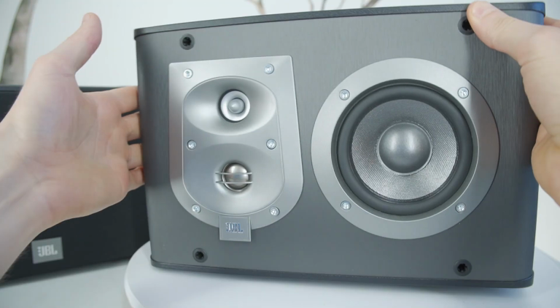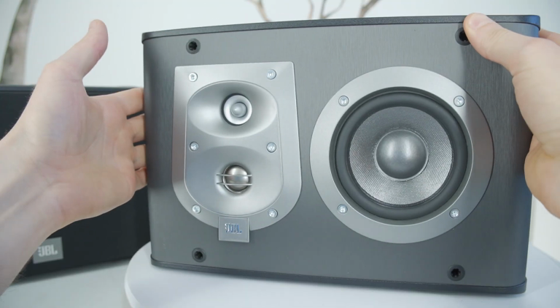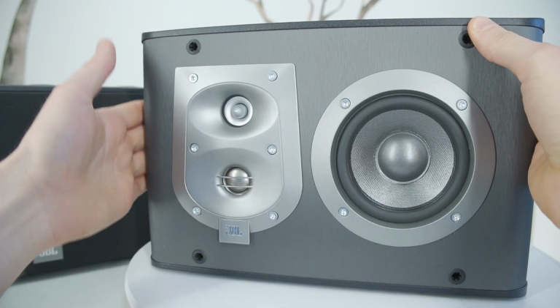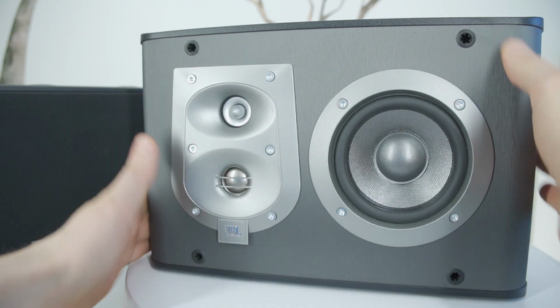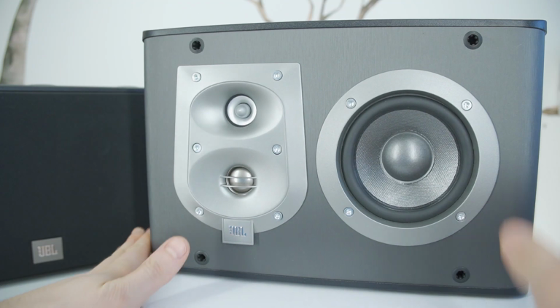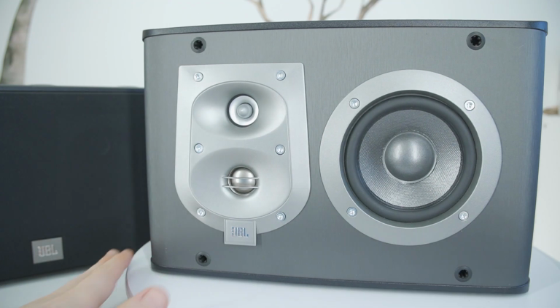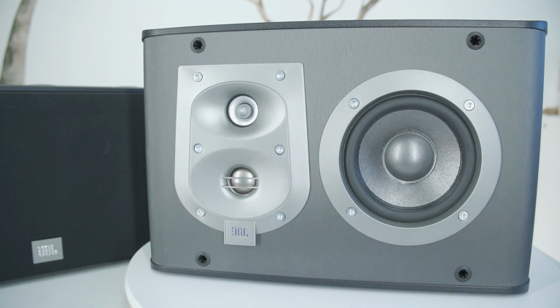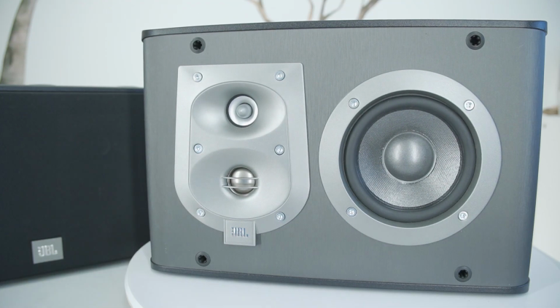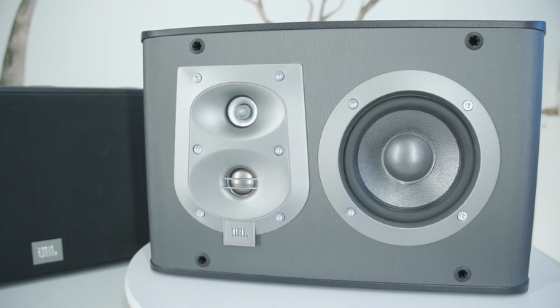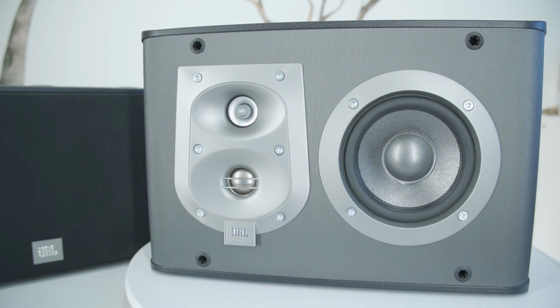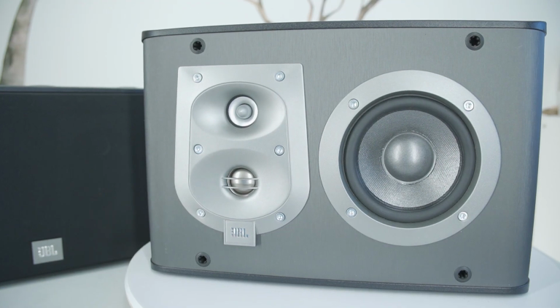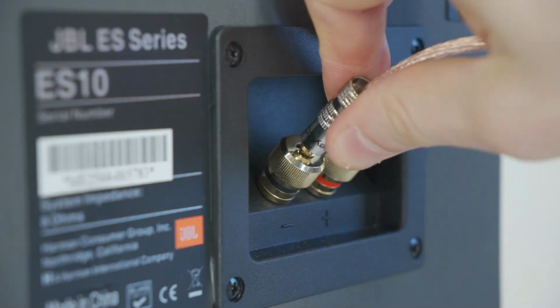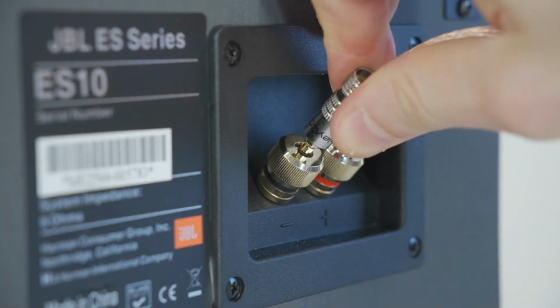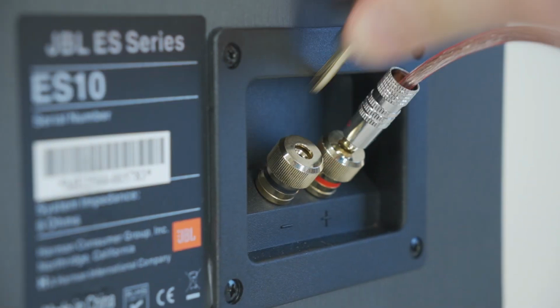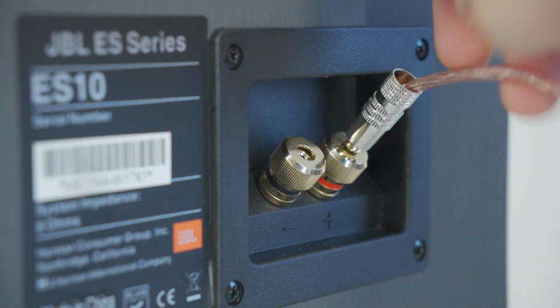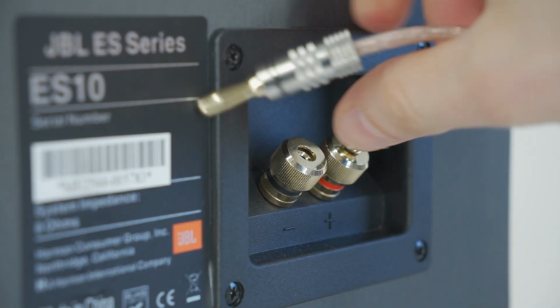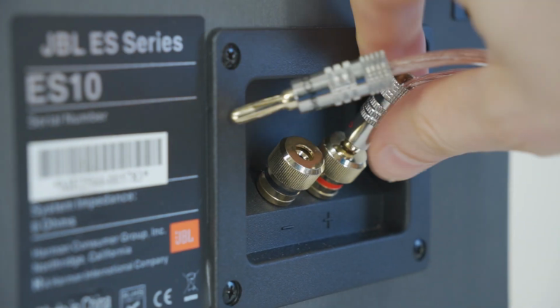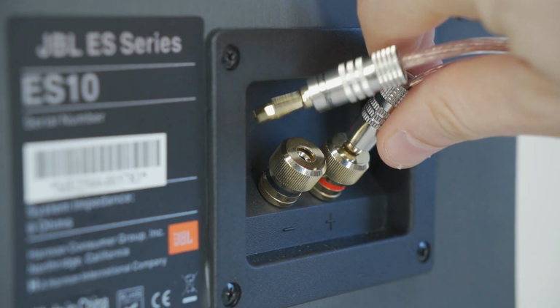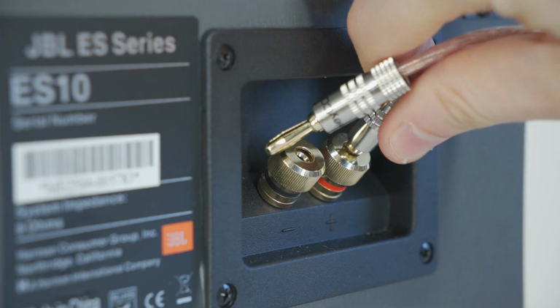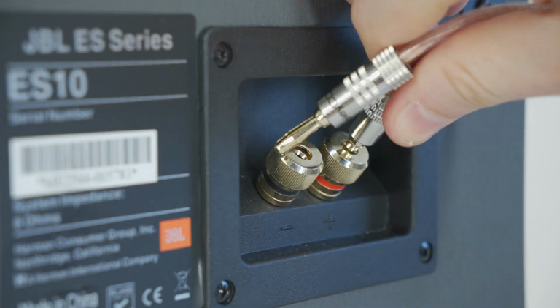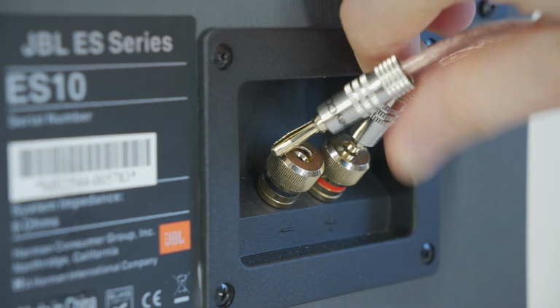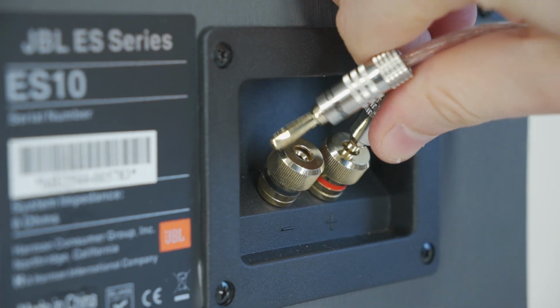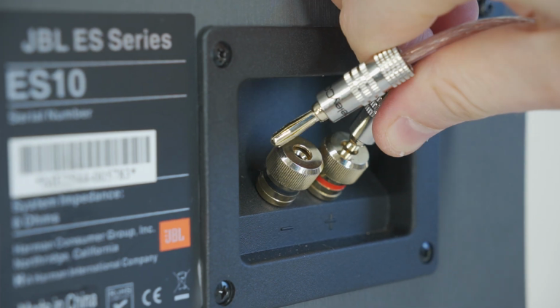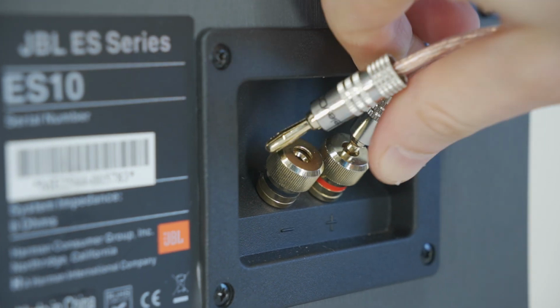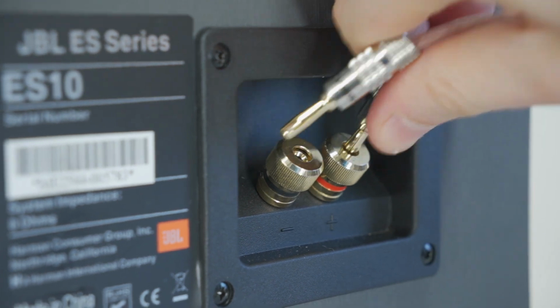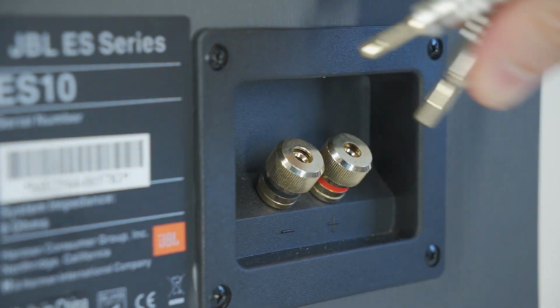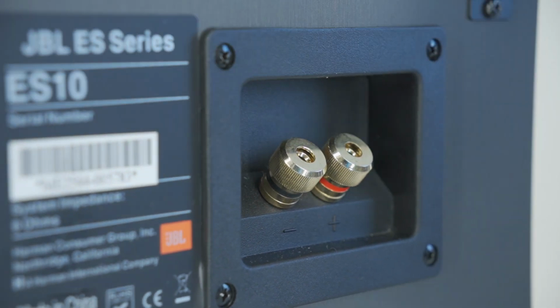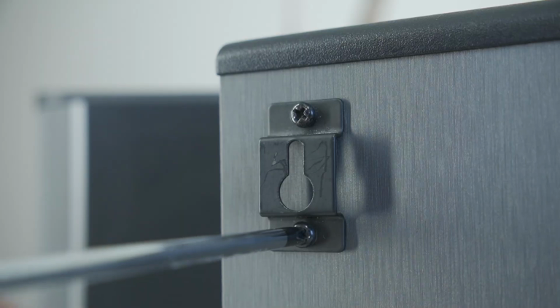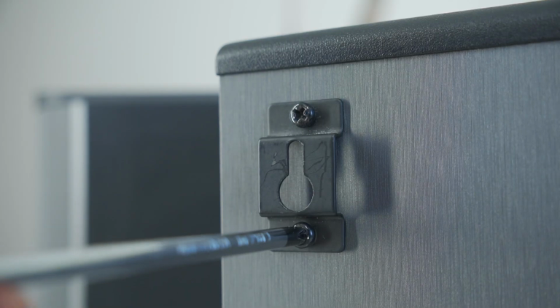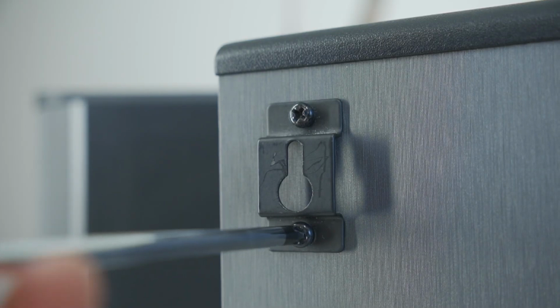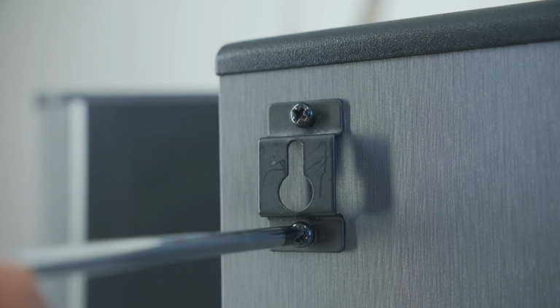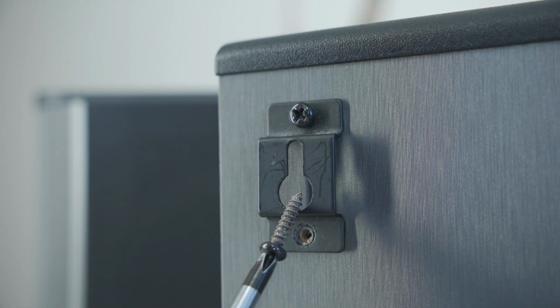Now let's disassemble the speakers. If you see something interesting, feel free to leave a comment. But for now, let's look inside.